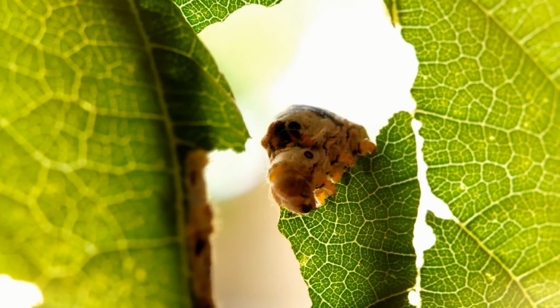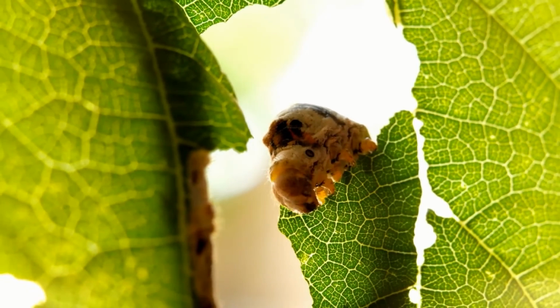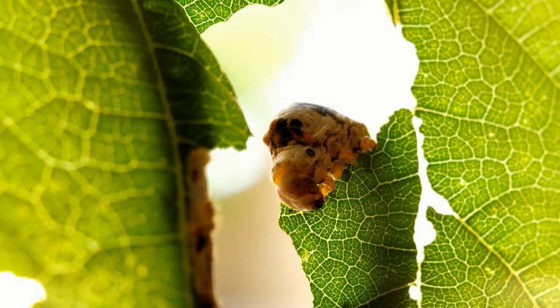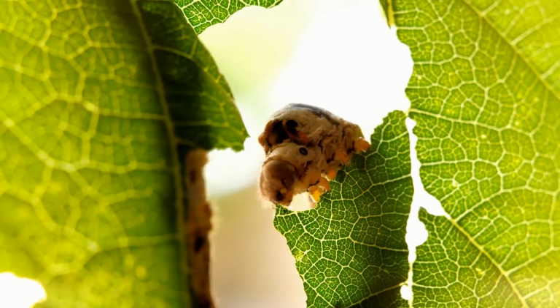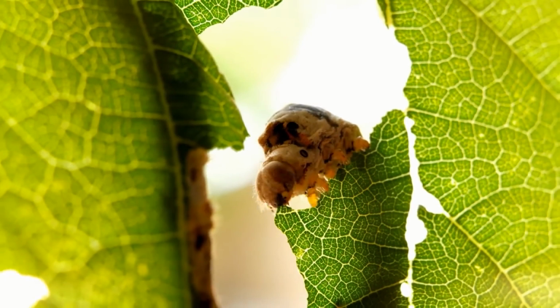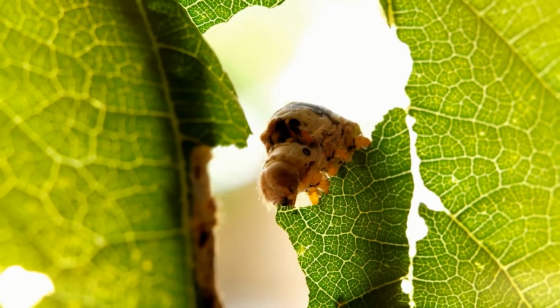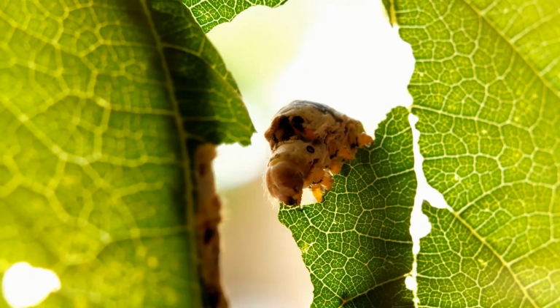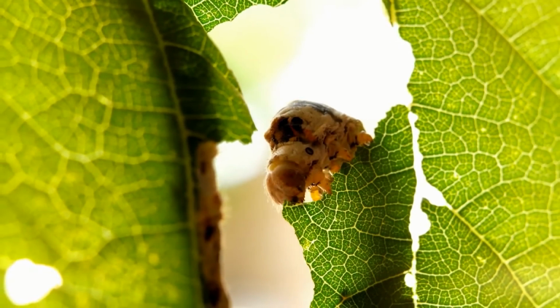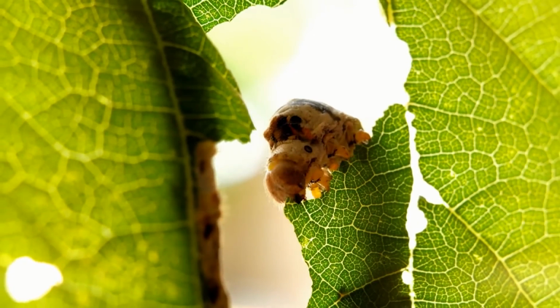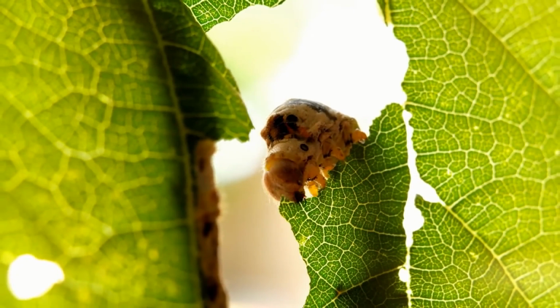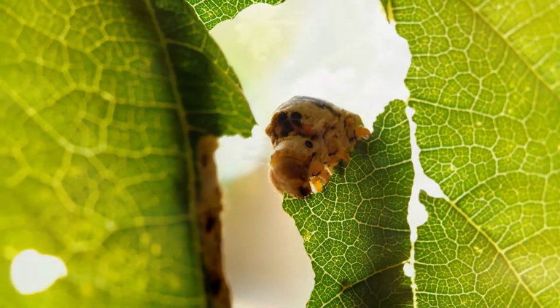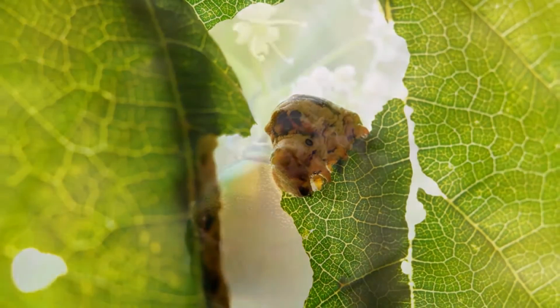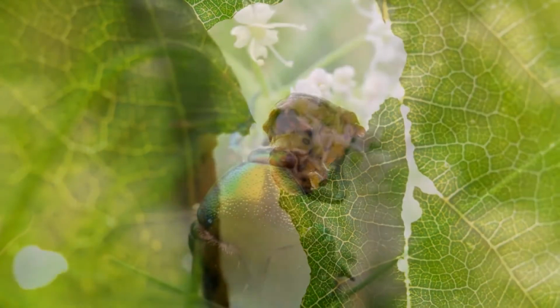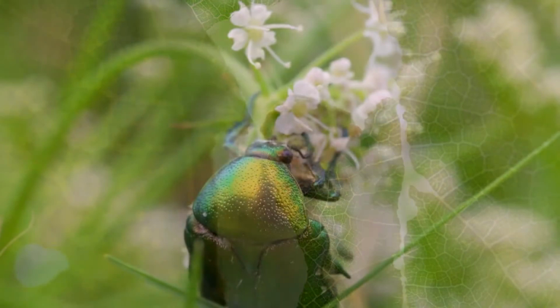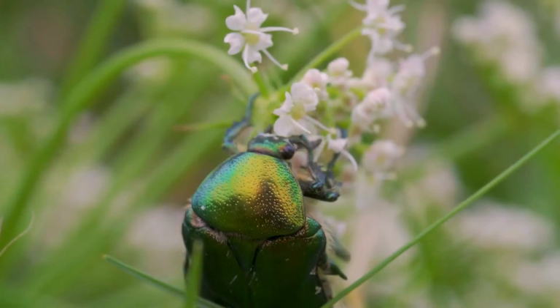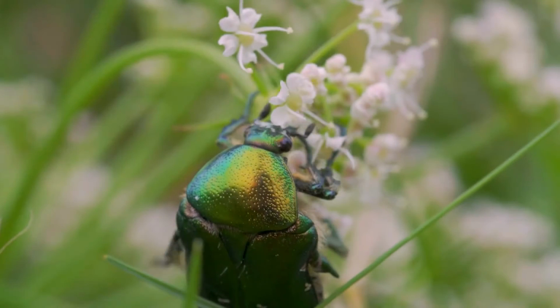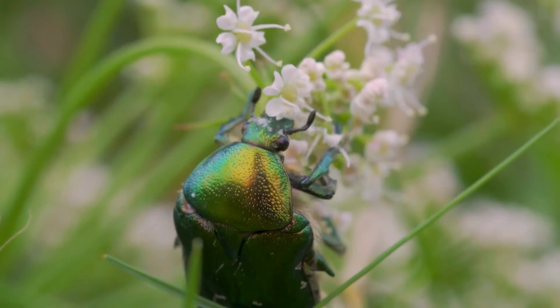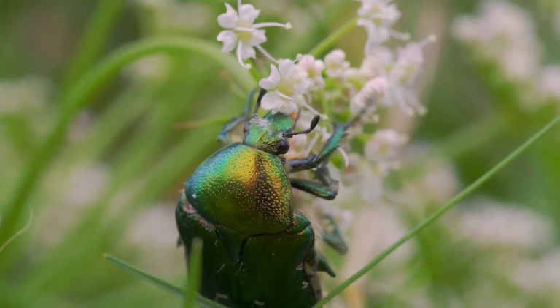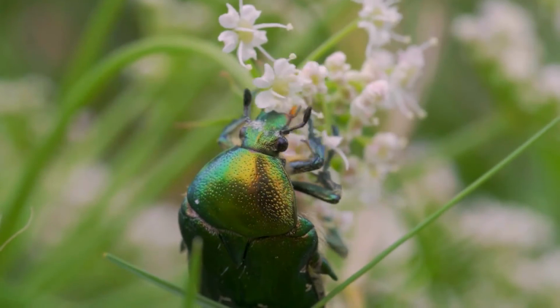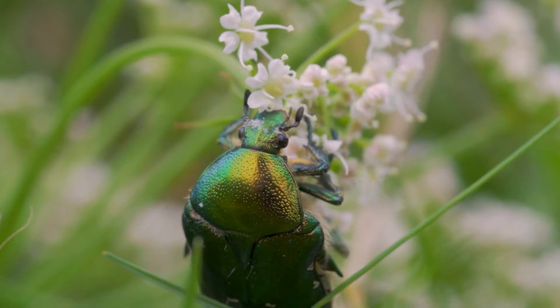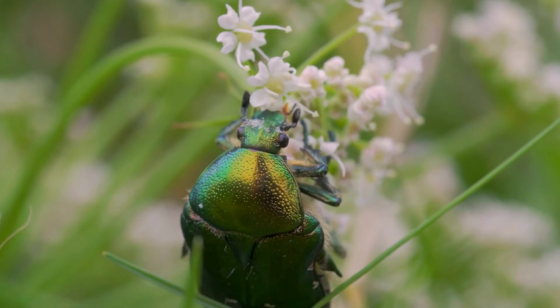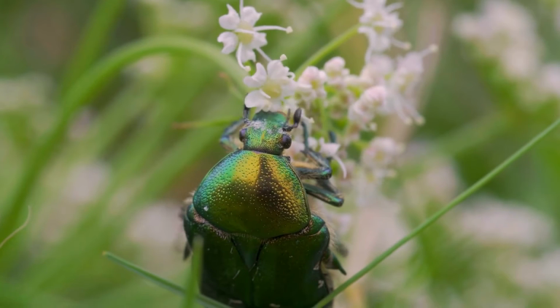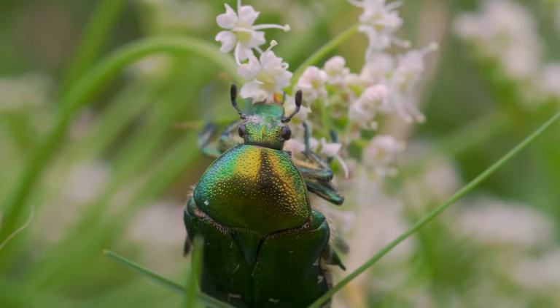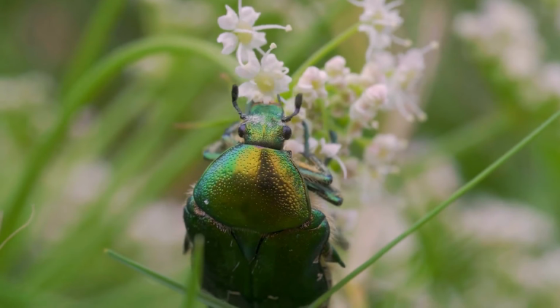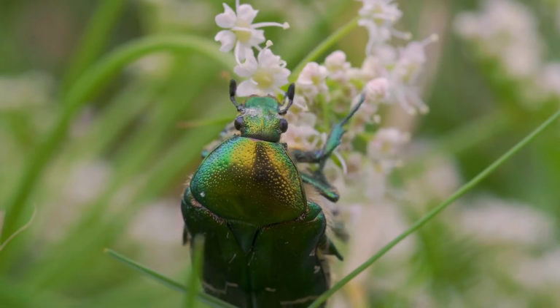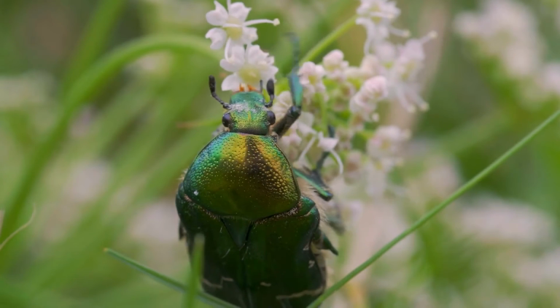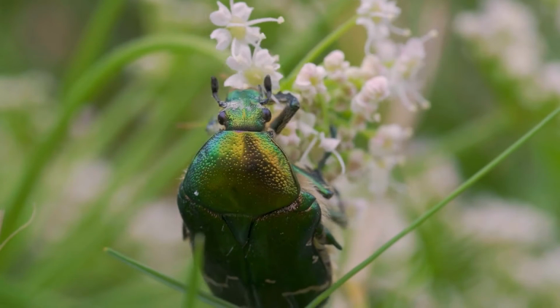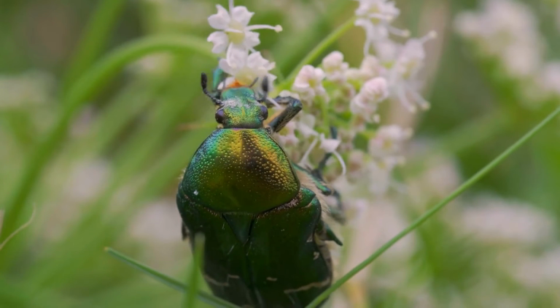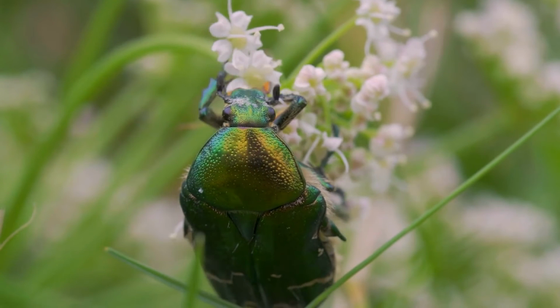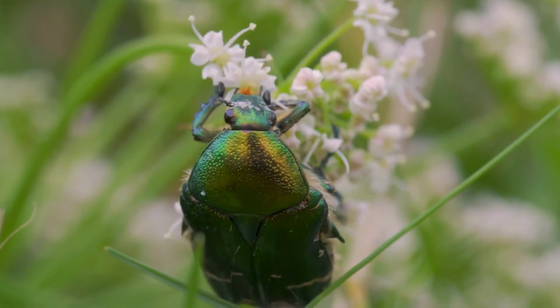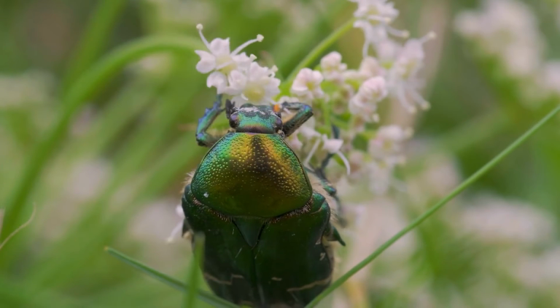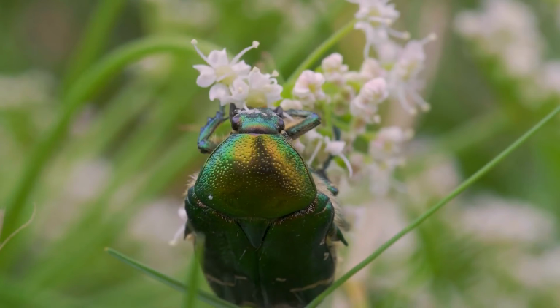Have you ever wondered how insects eat? Let's explore some of the different ways that insects have adapted to eat foods in their environment.